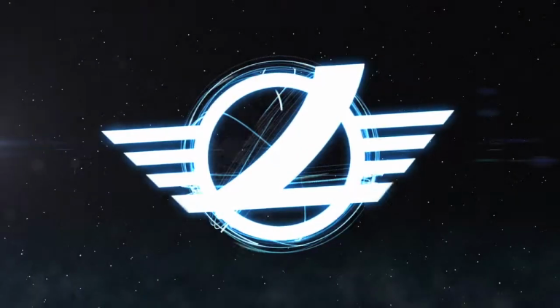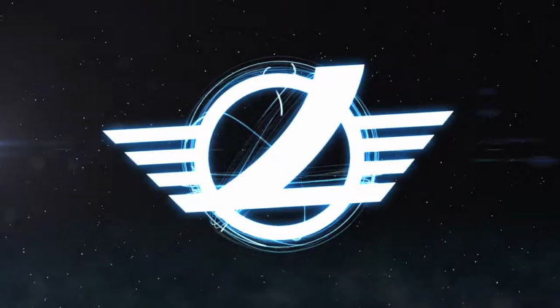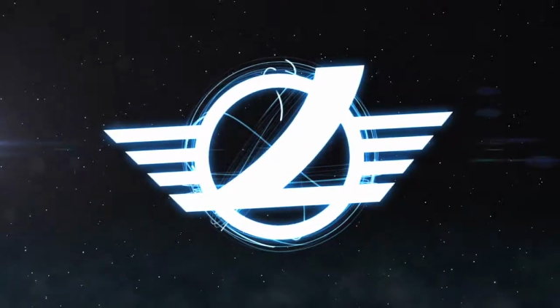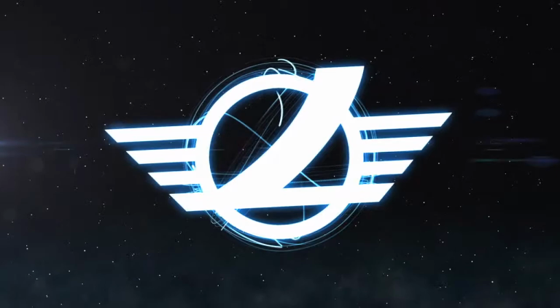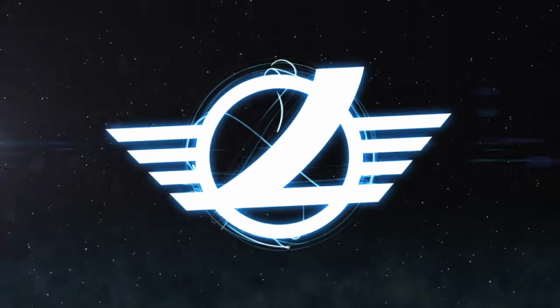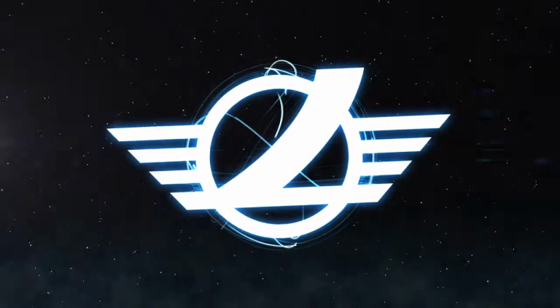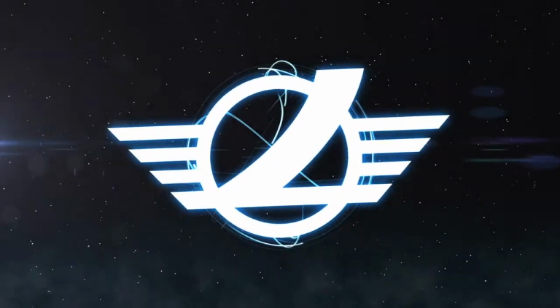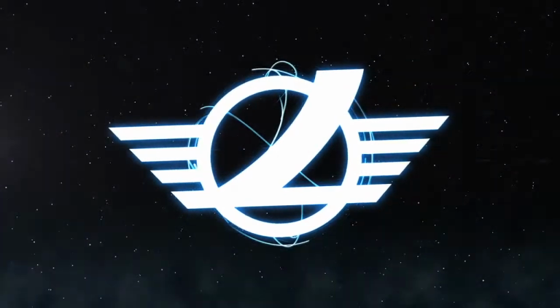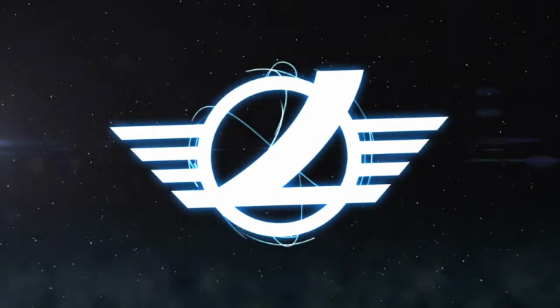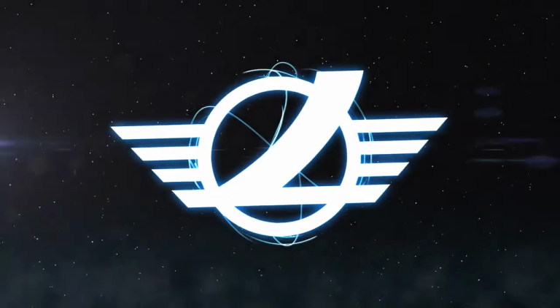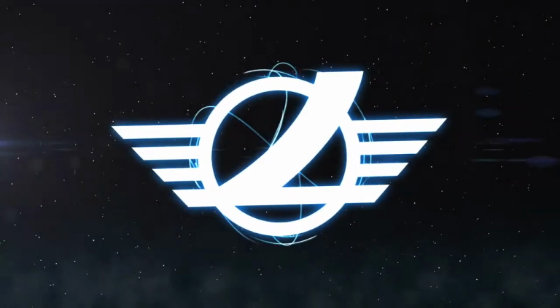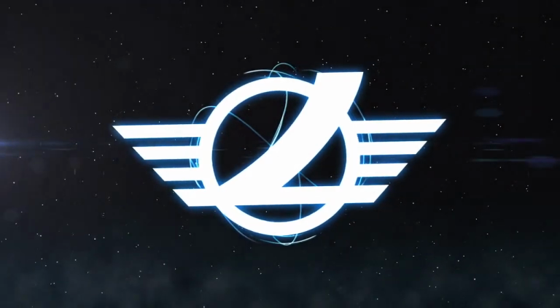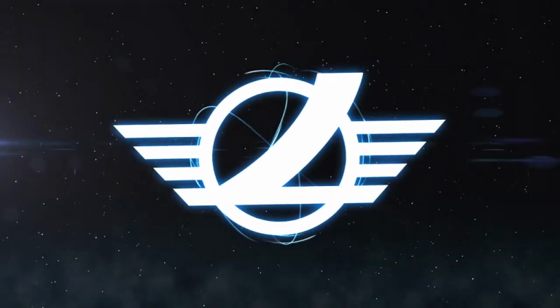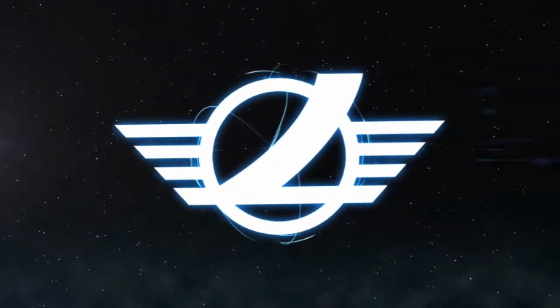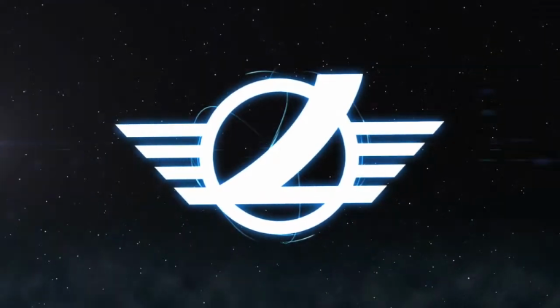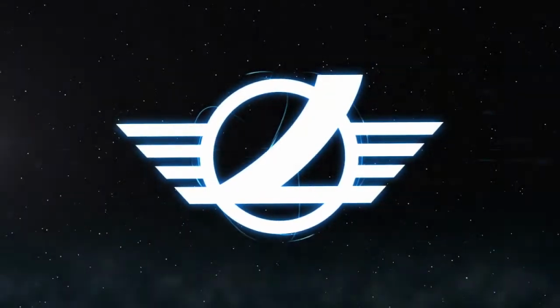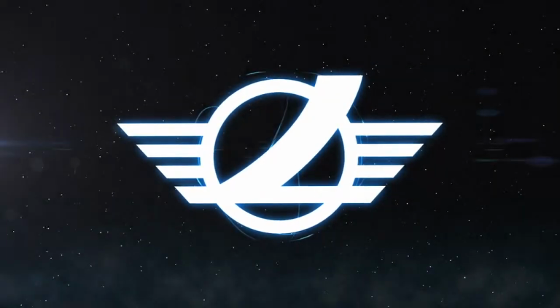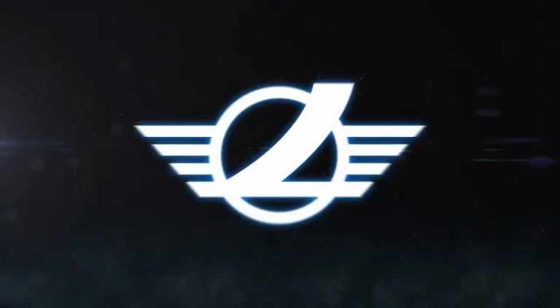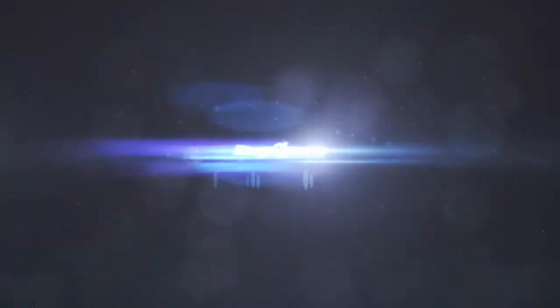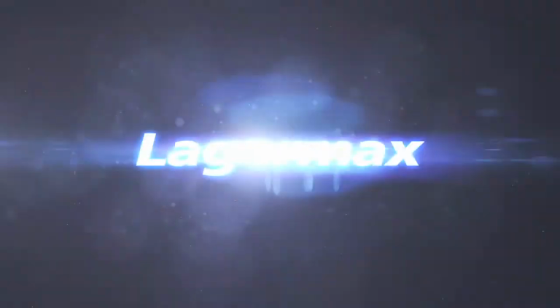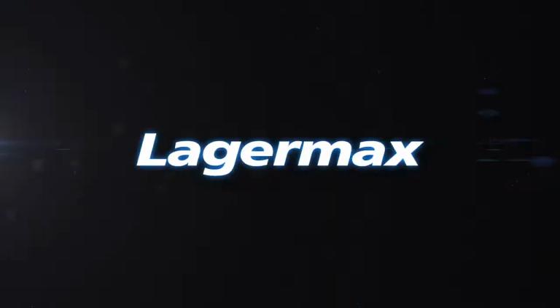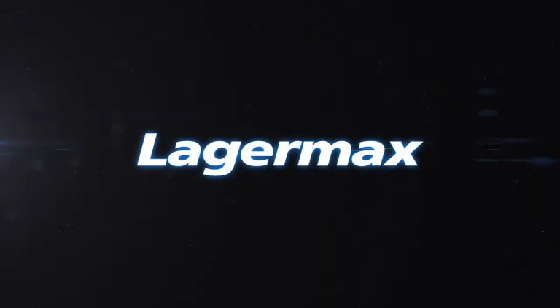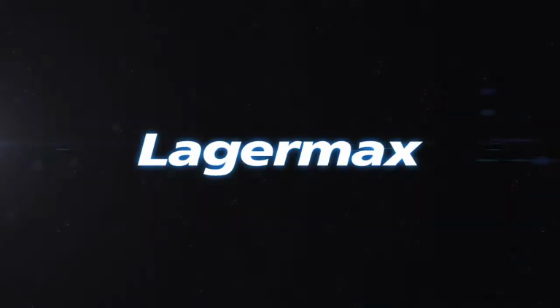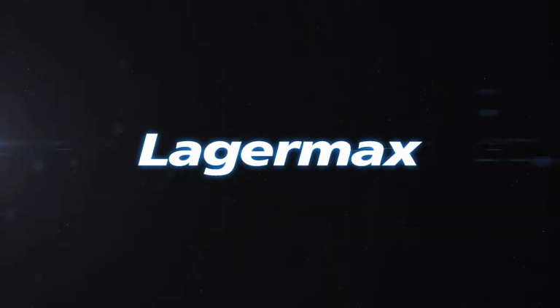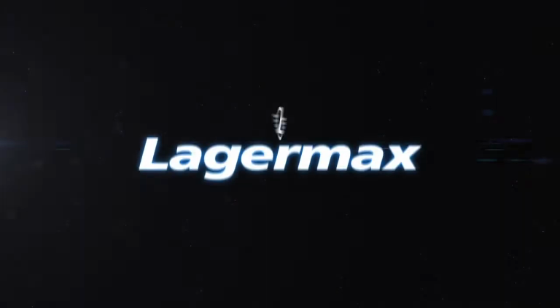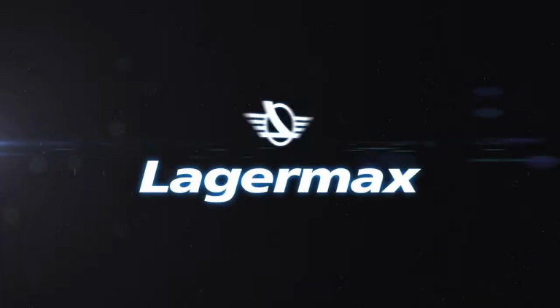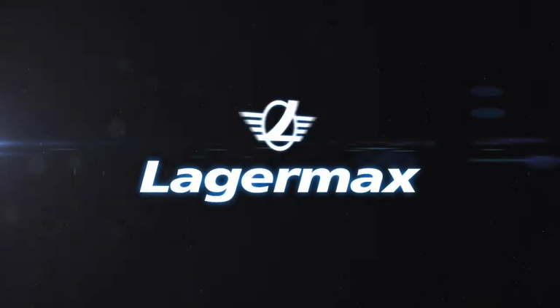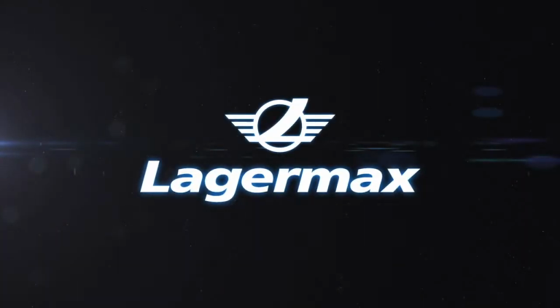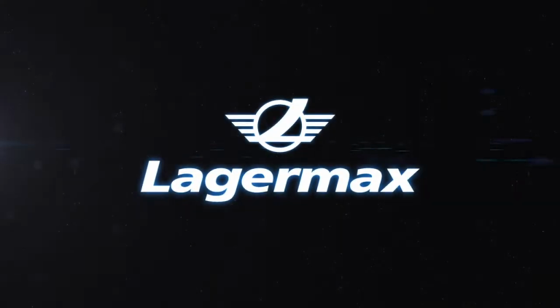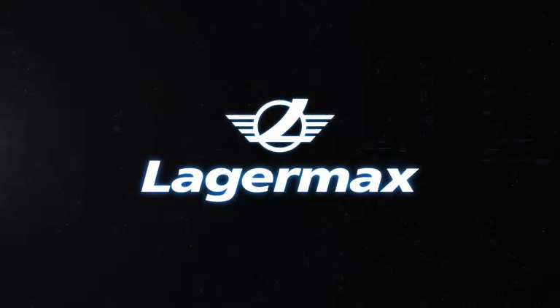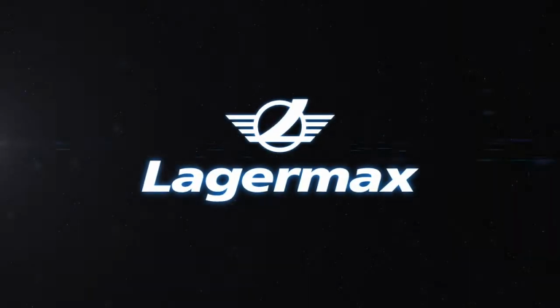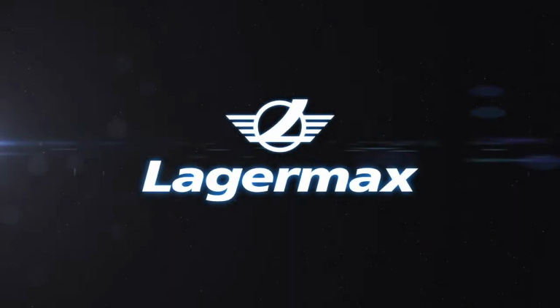A workshop with unlimited possibilities. Lagomax — on the move together.